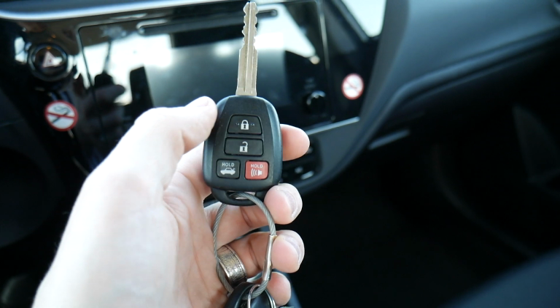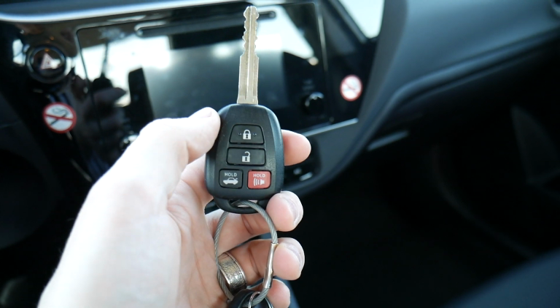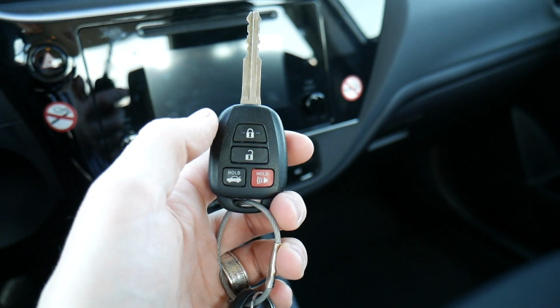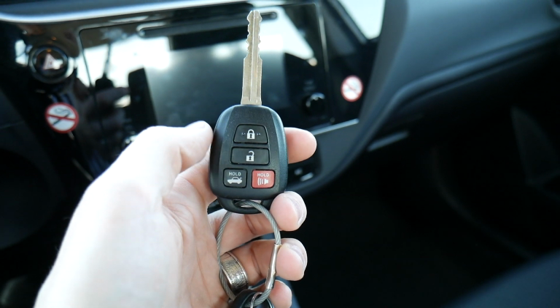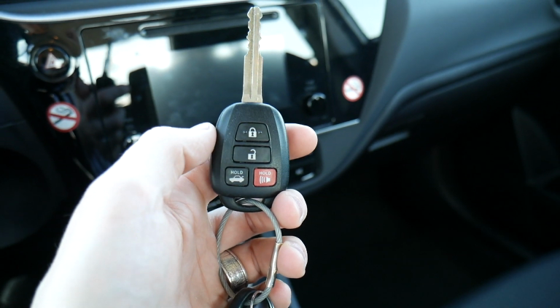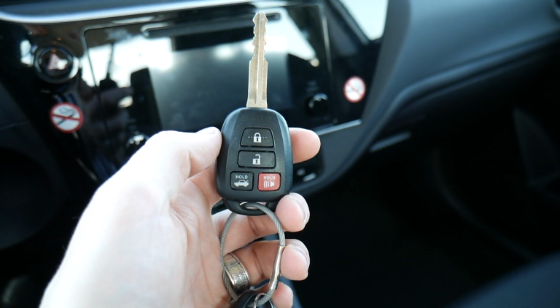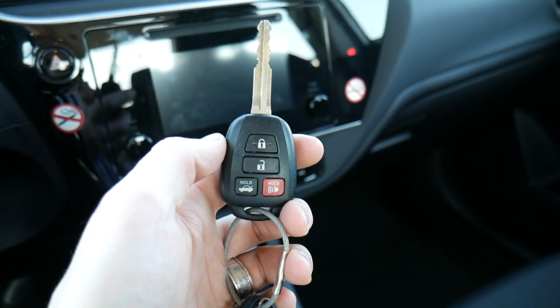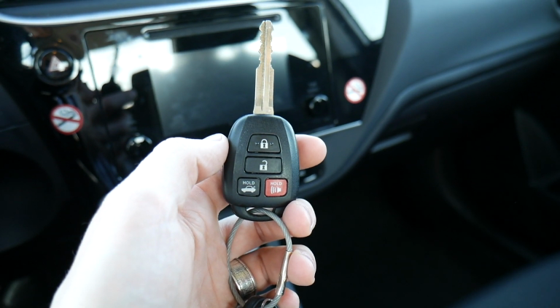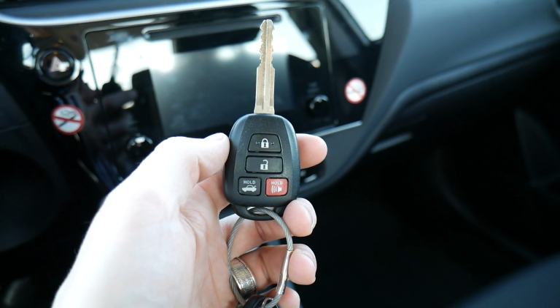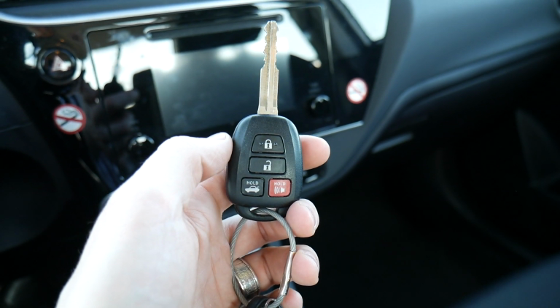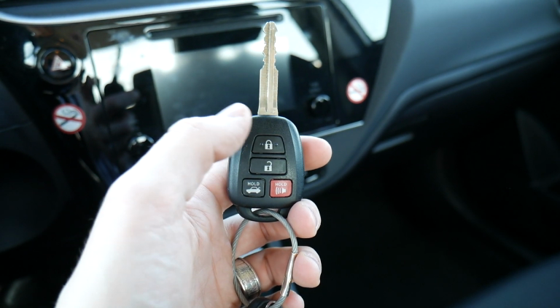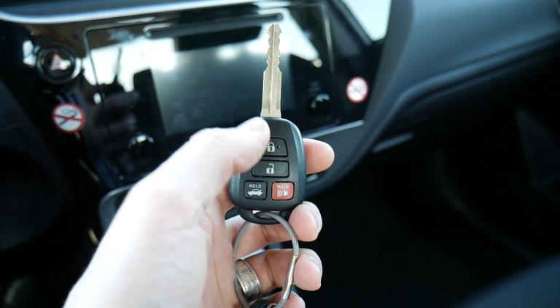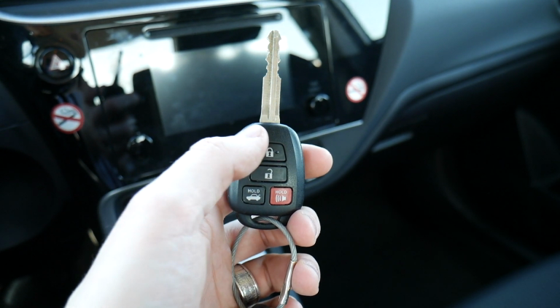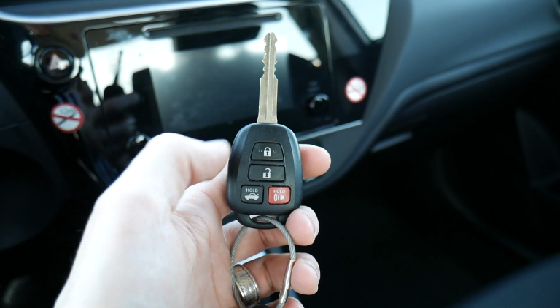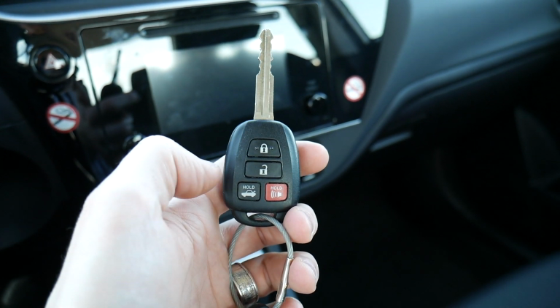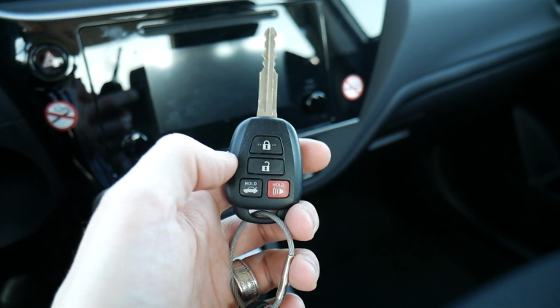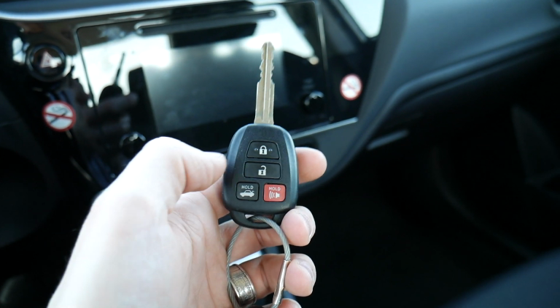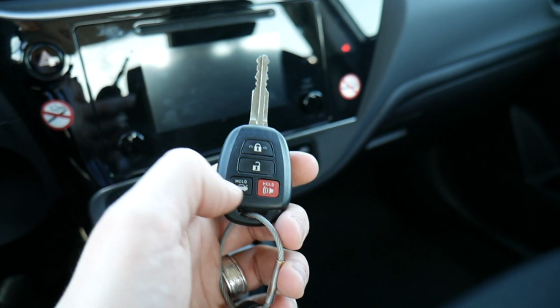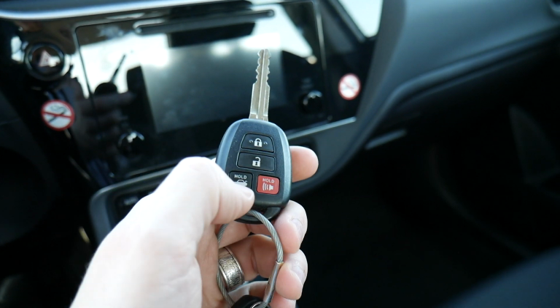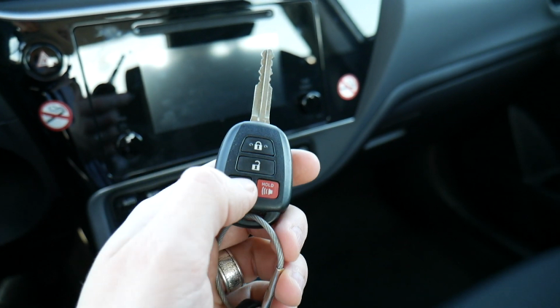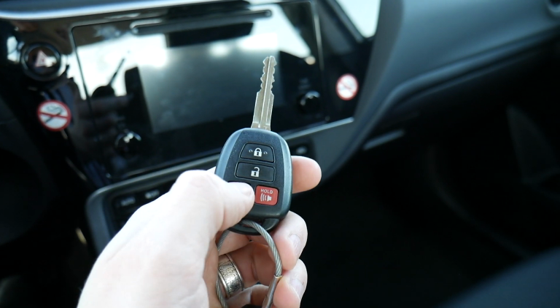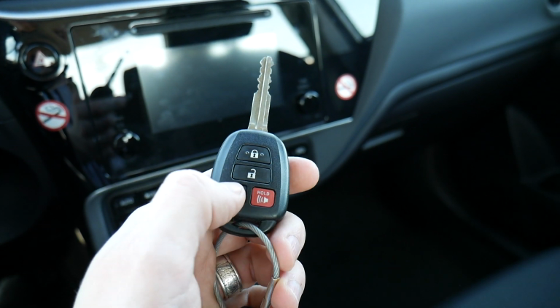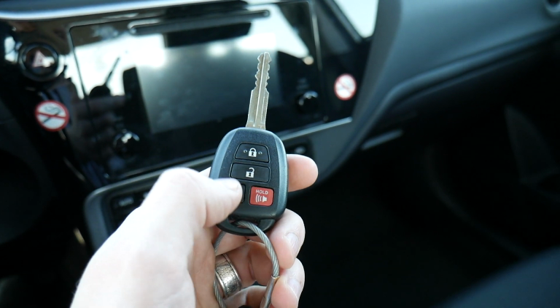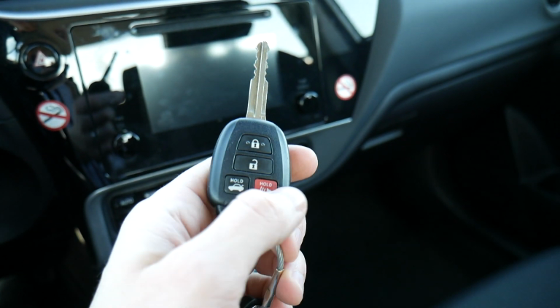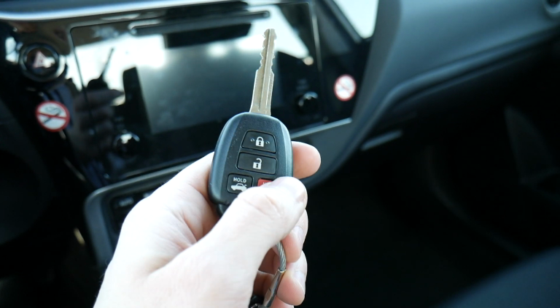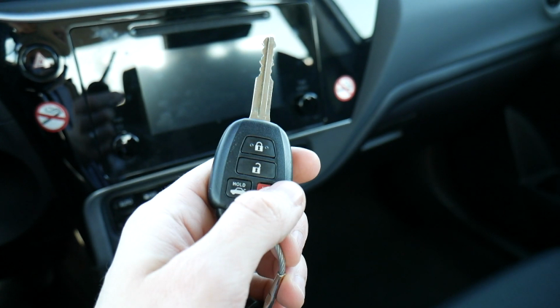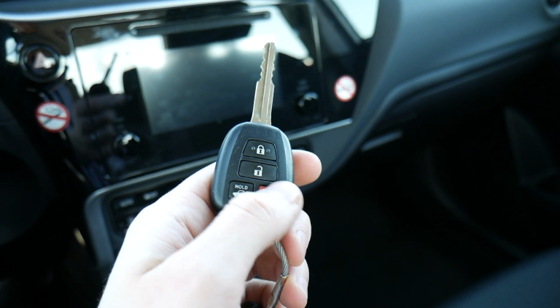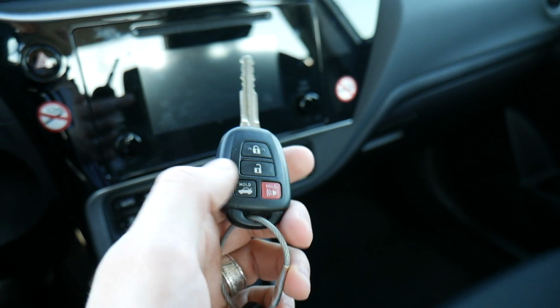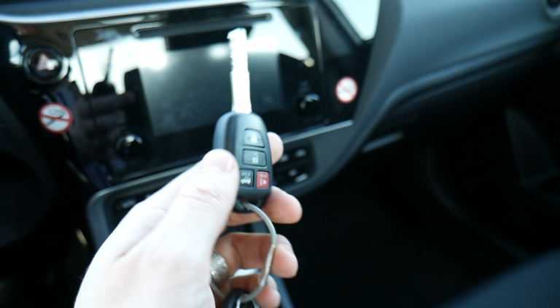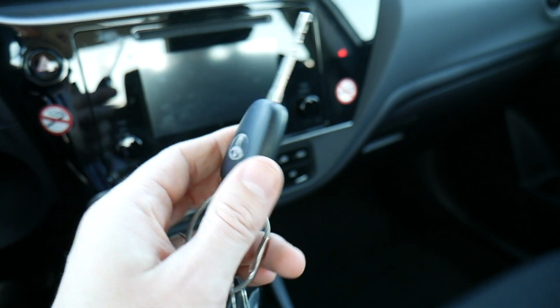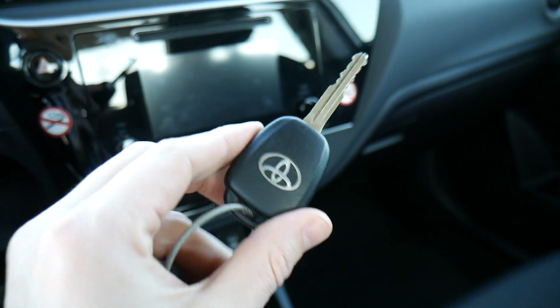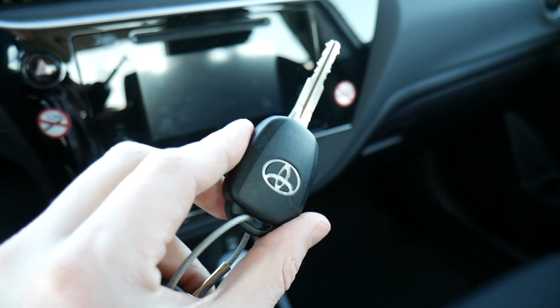After that we've got the 2019 Toyota Corolla key — super light, only four buttons on it, and it does have a physical key on it. Despite that, it works pretty well and fits in your pocket pretty easily.